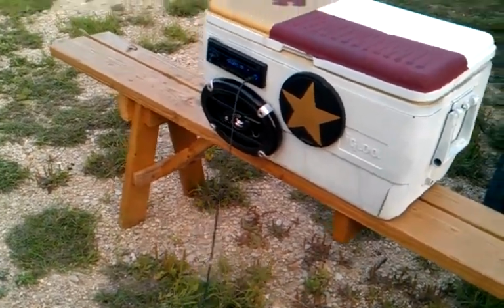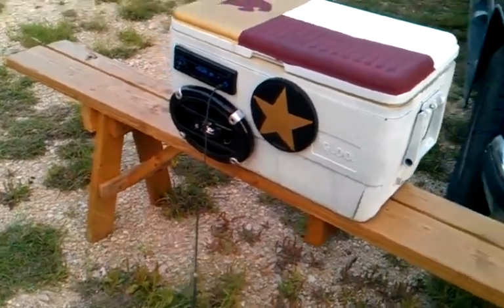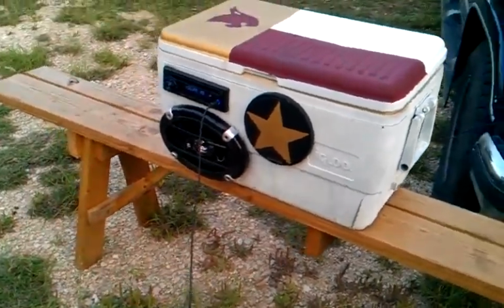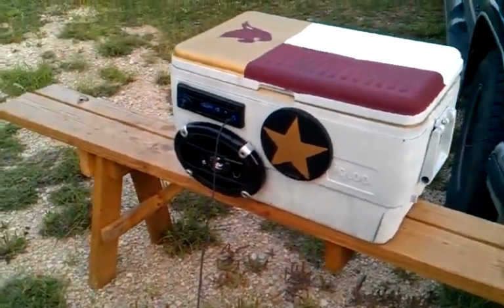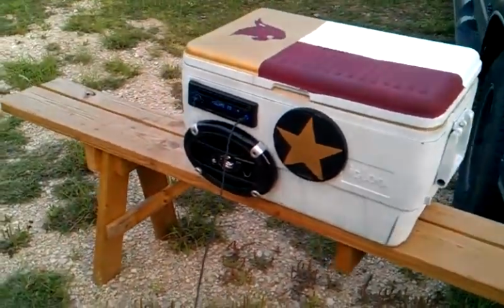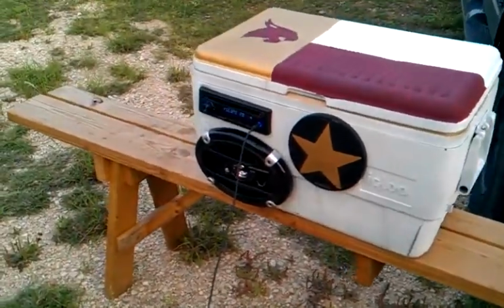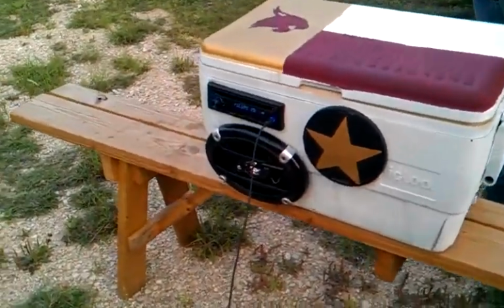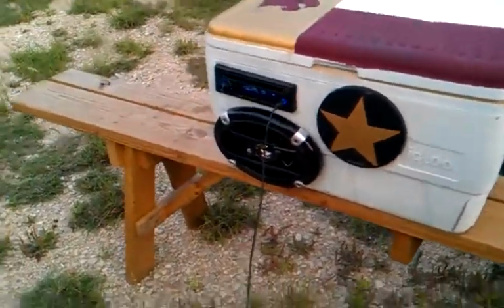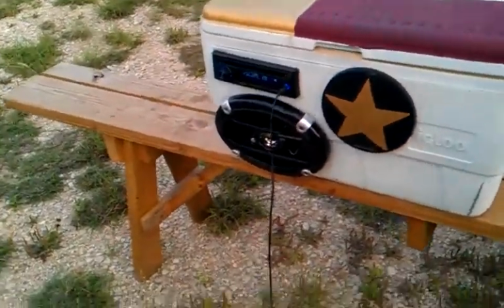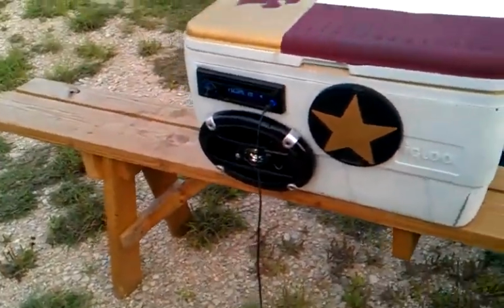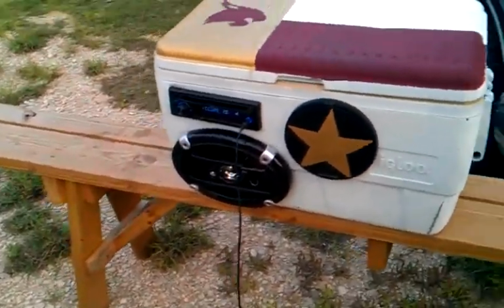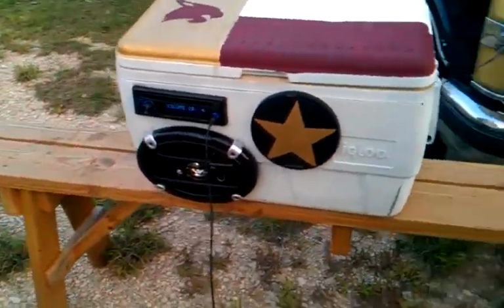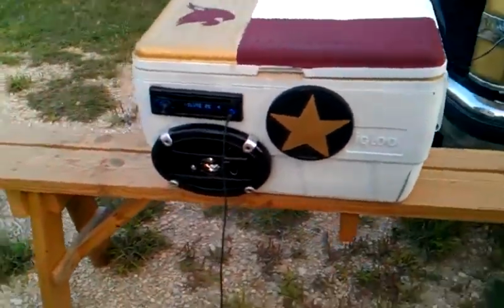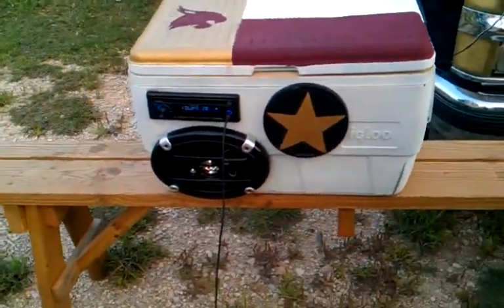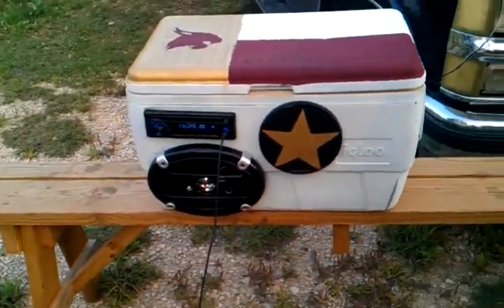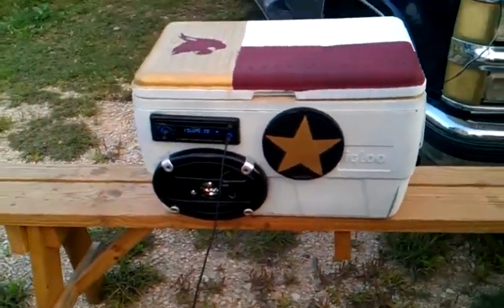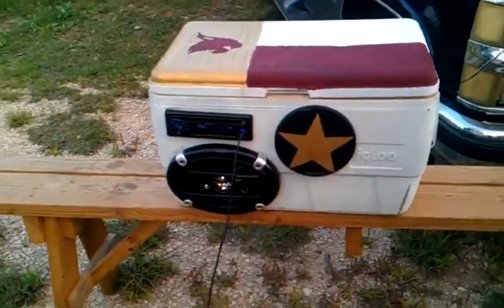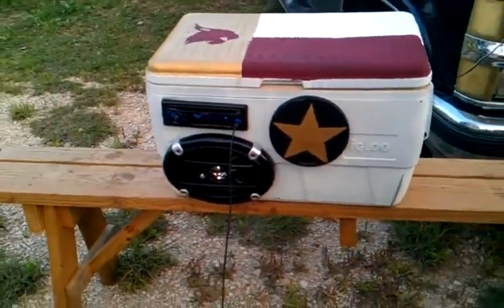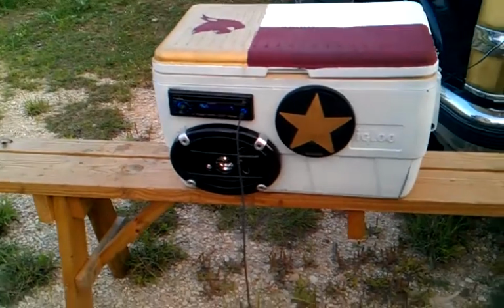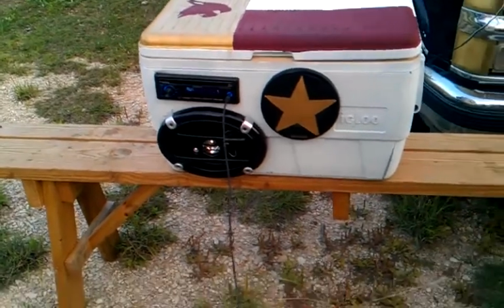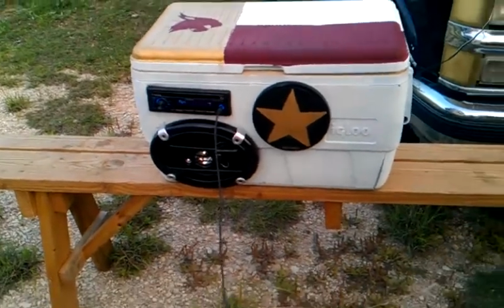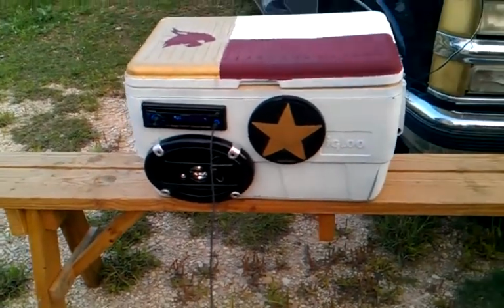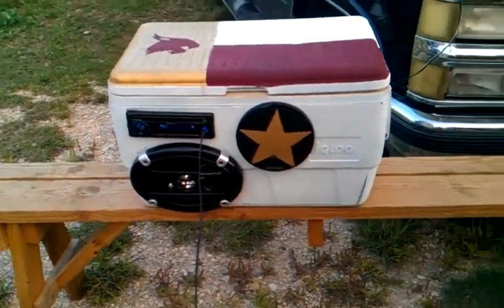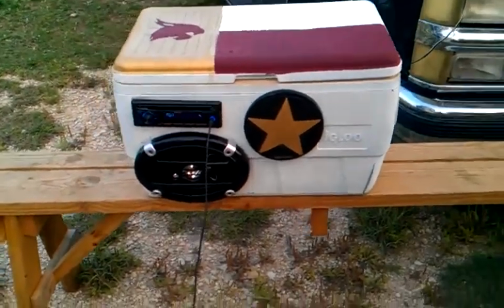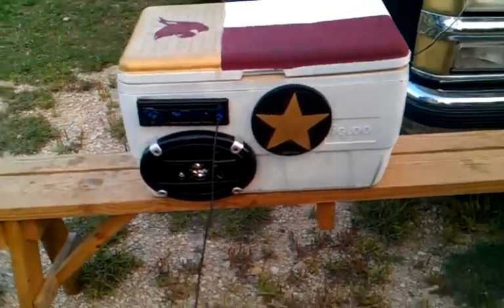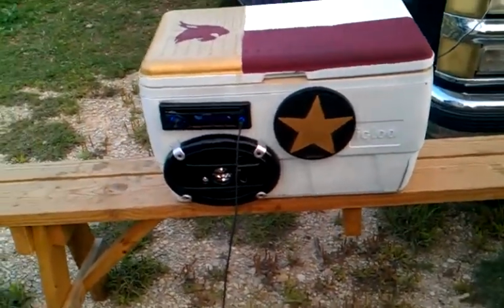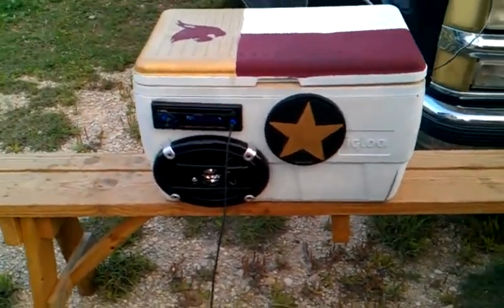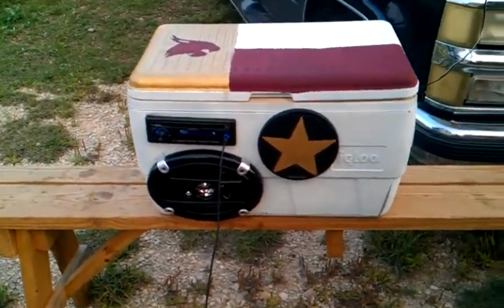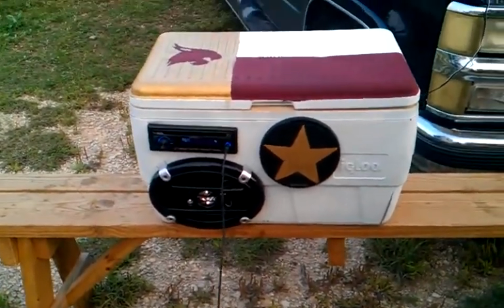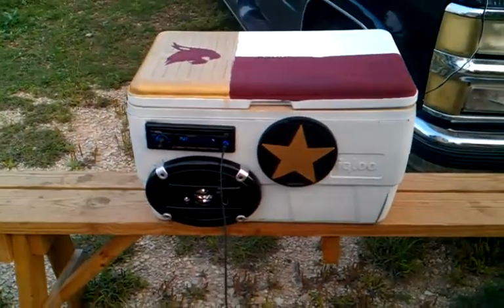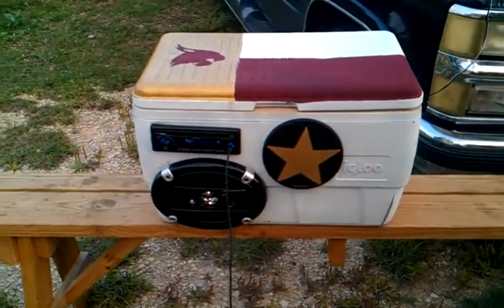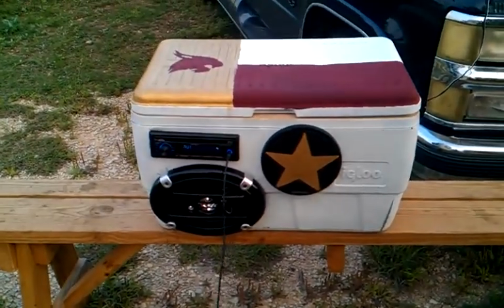Summer 2012. Floating season. We're ready.